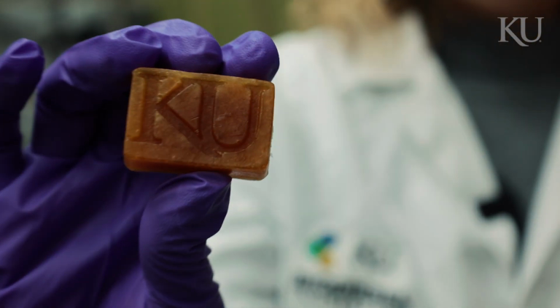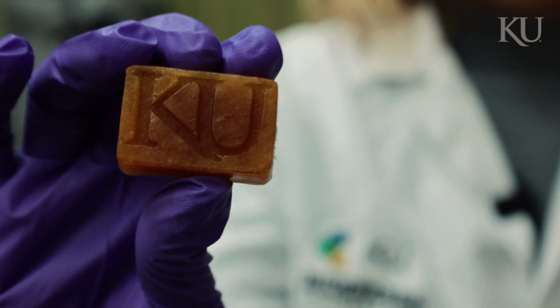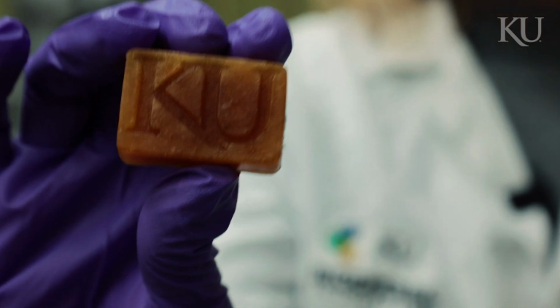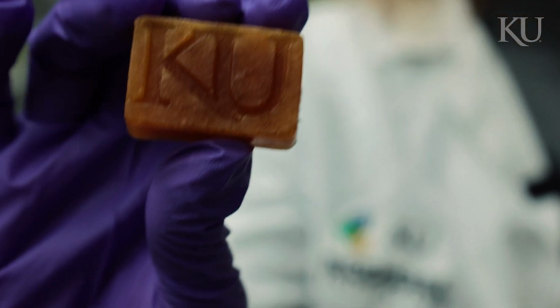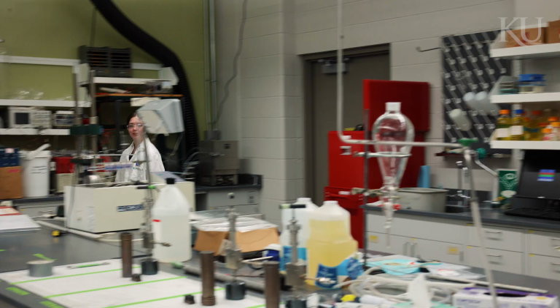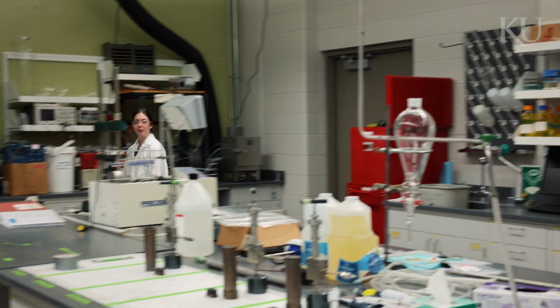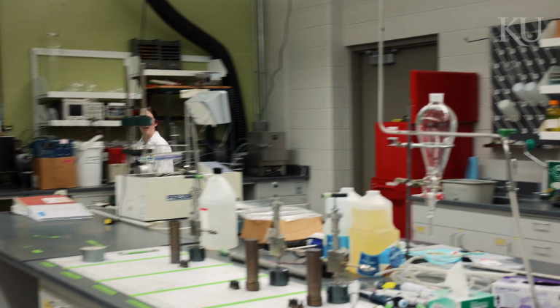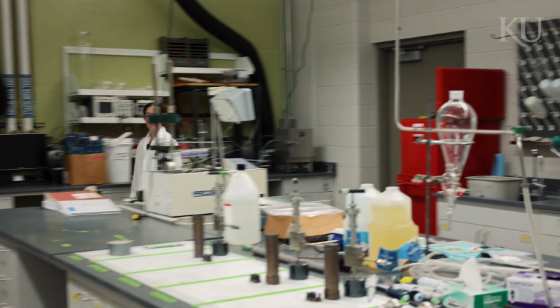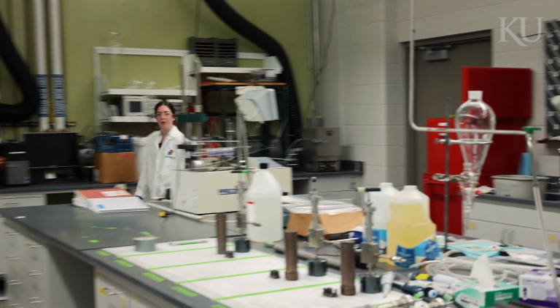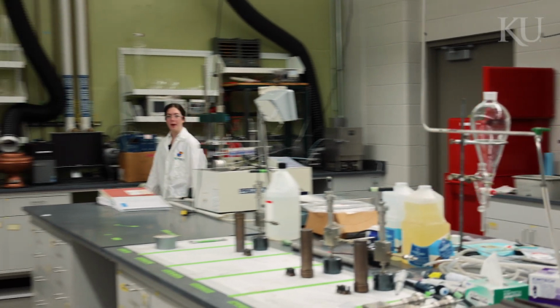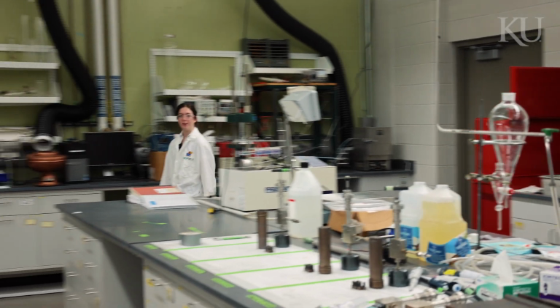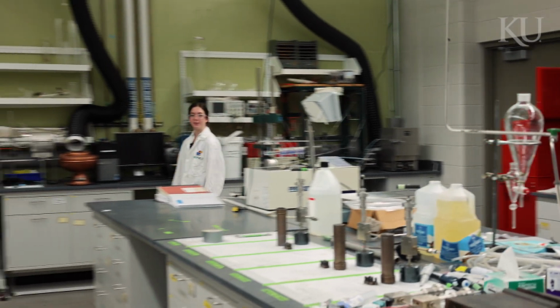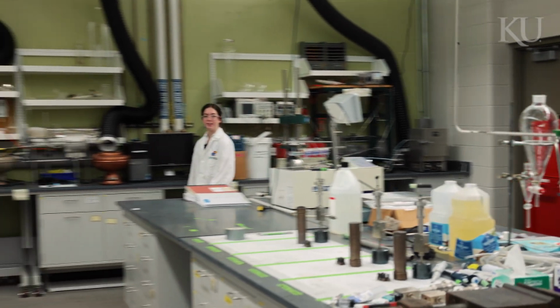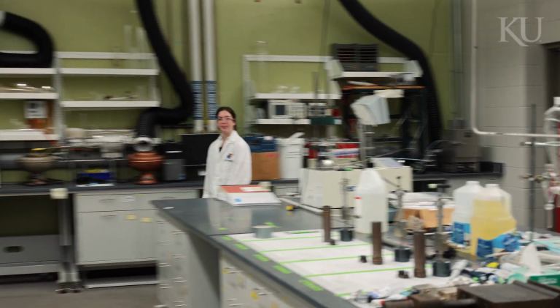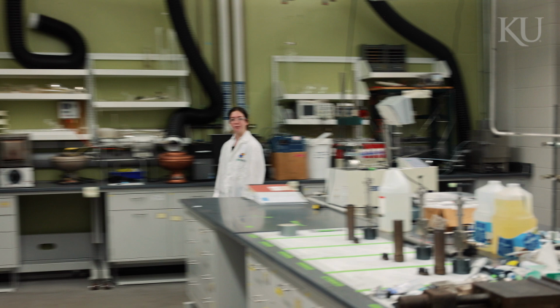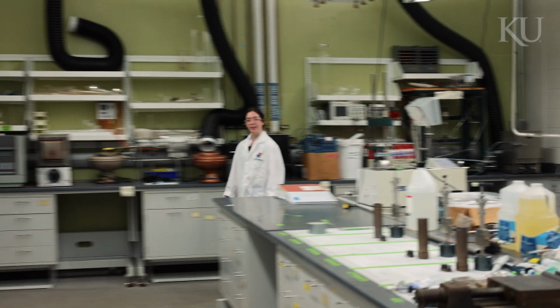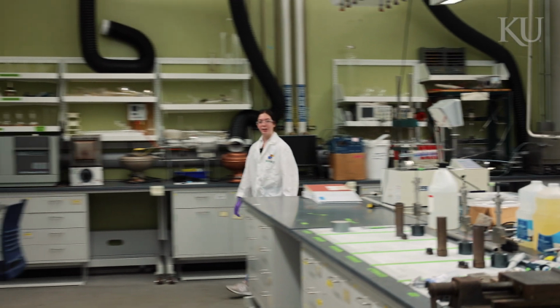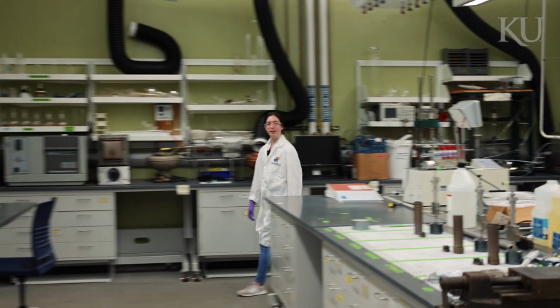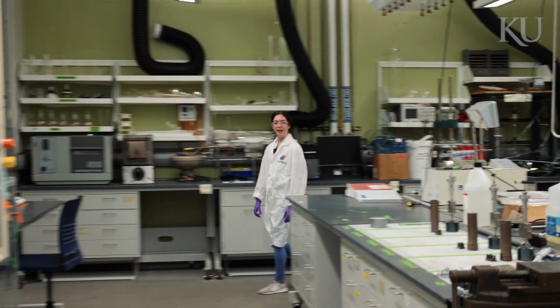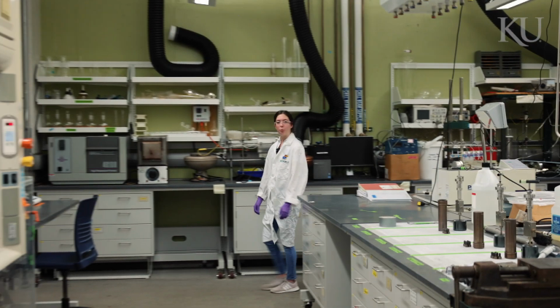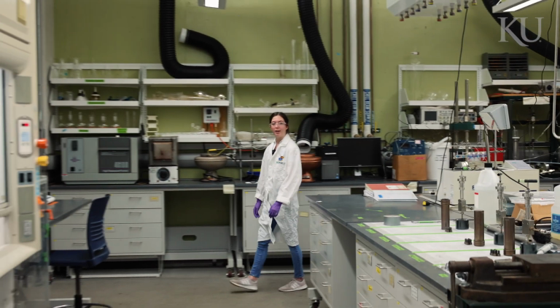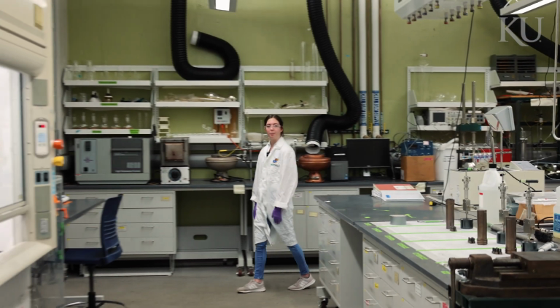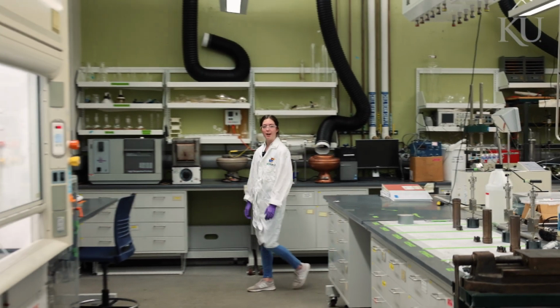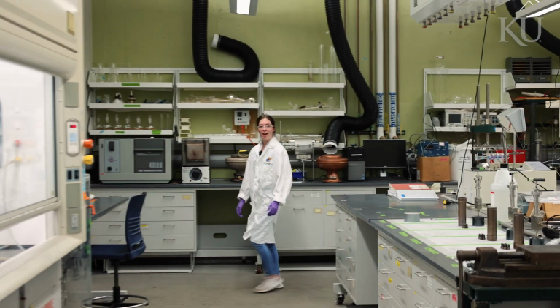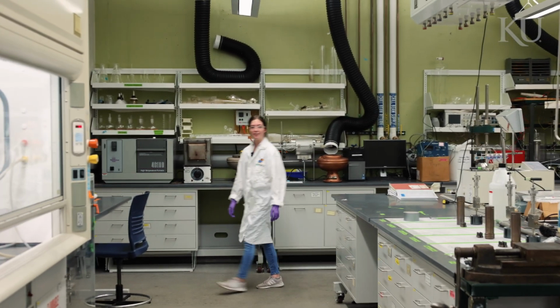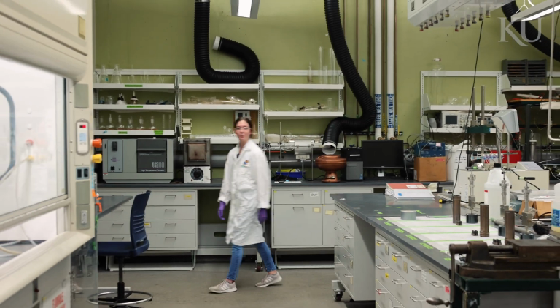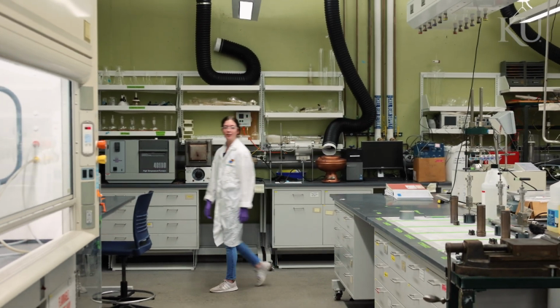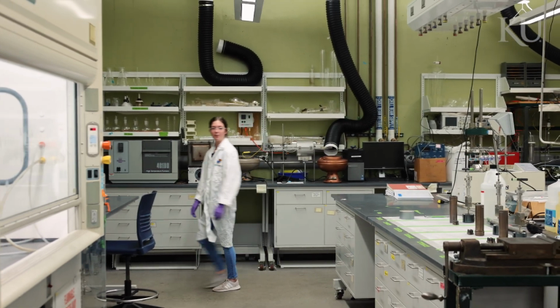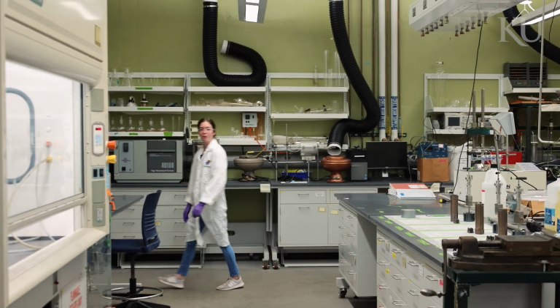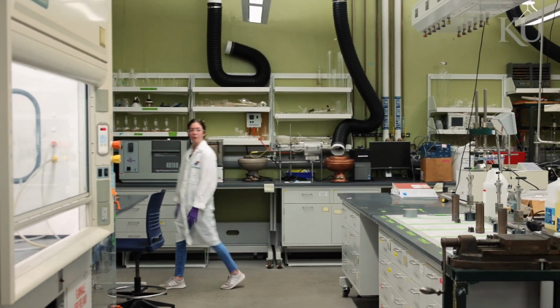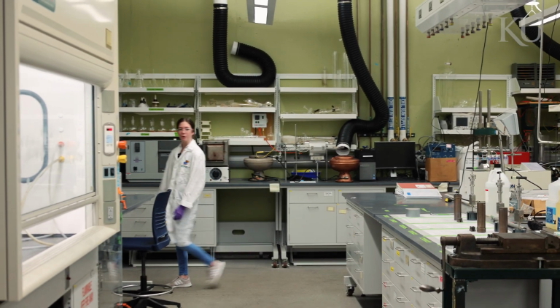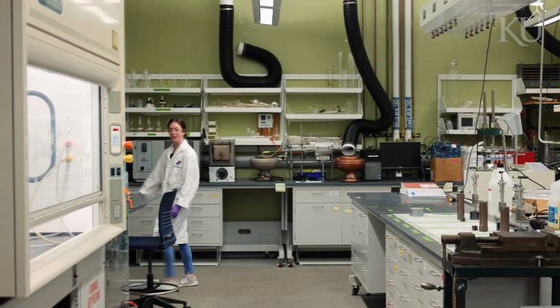This is the research lab of the biodiesel initiative. Here we take waste biomass and turn it into a fuel source.